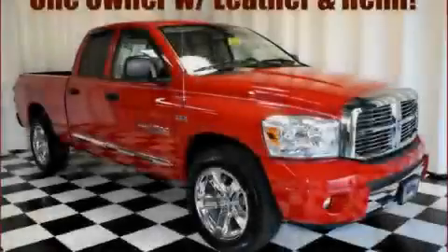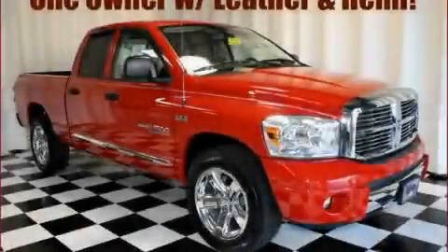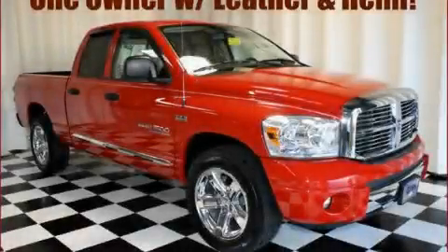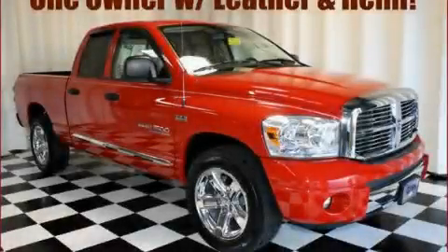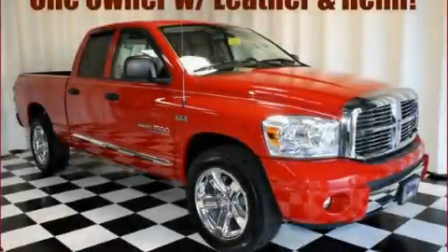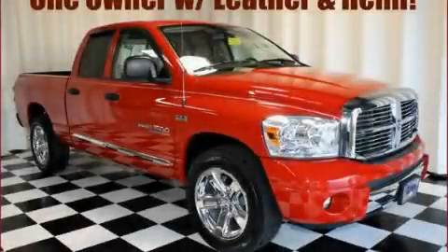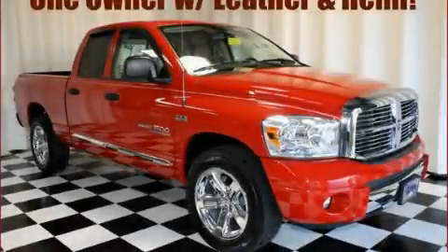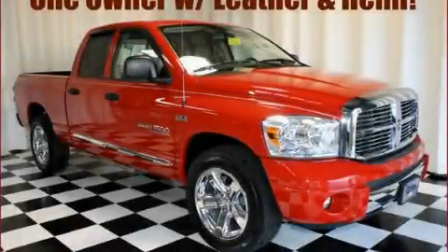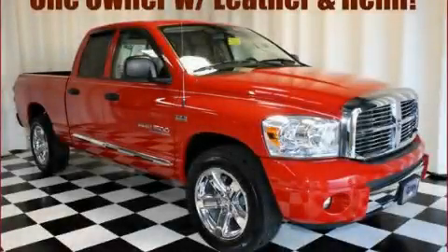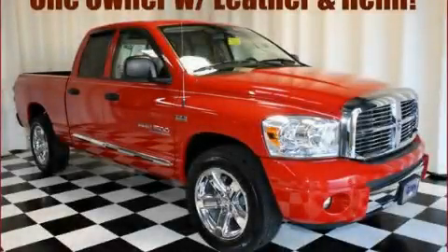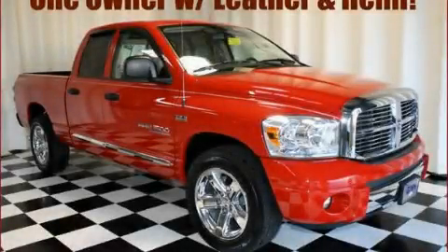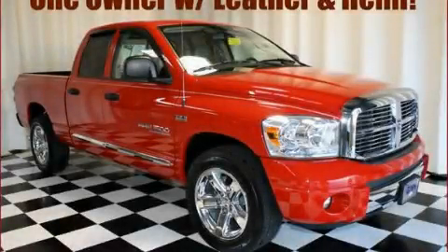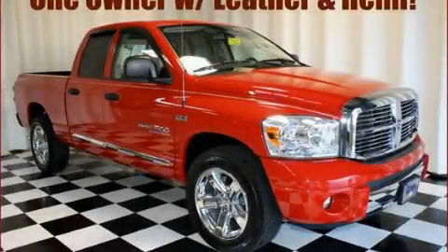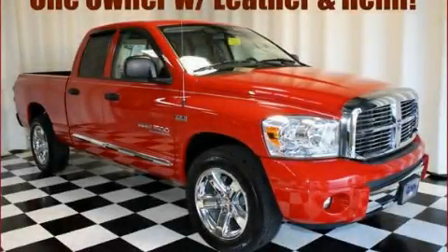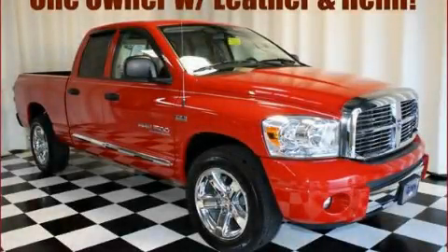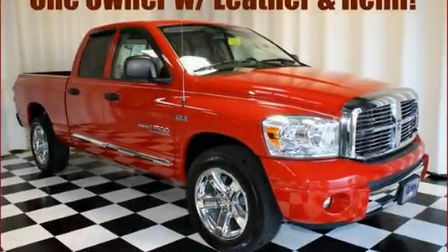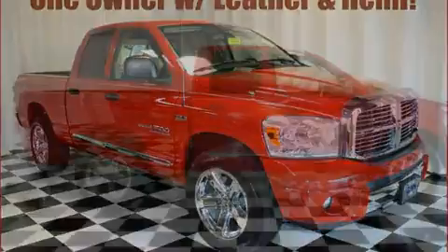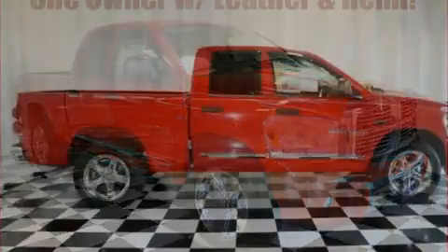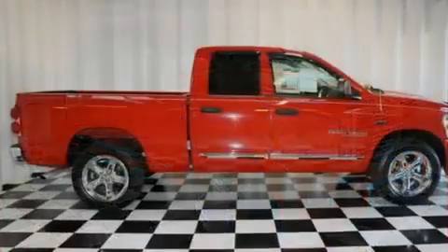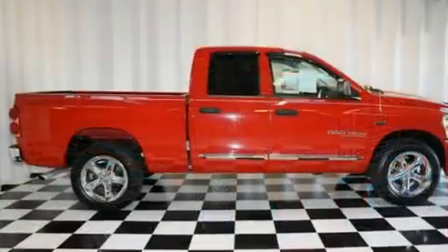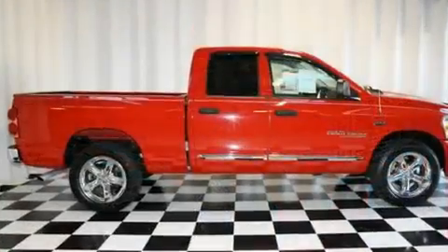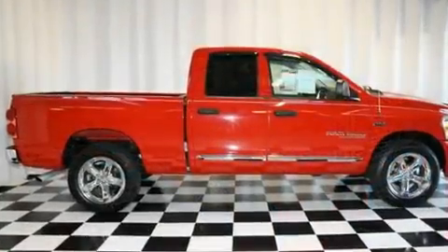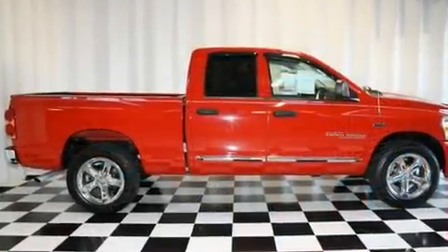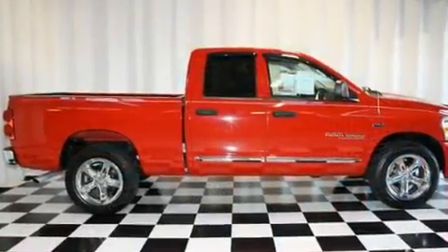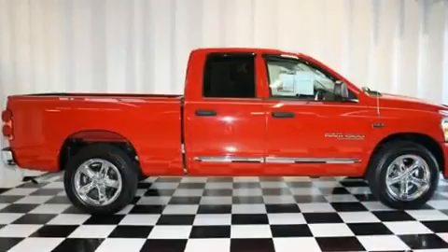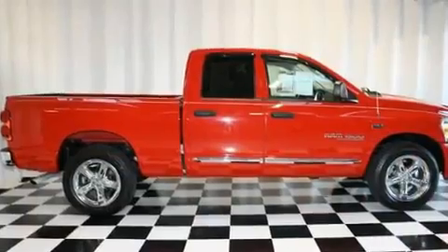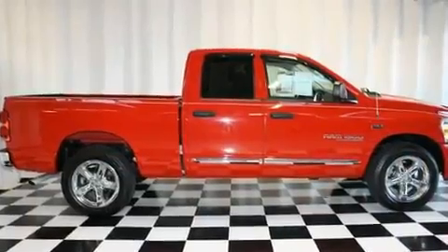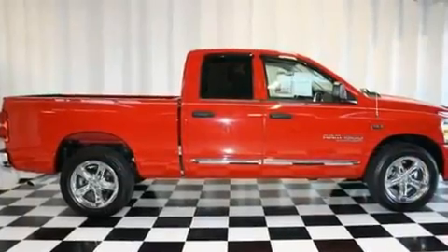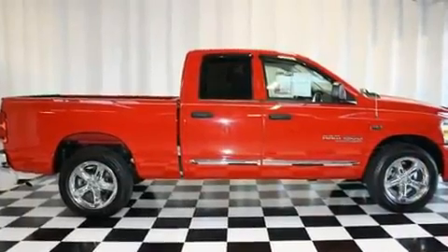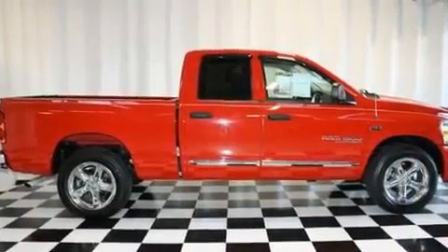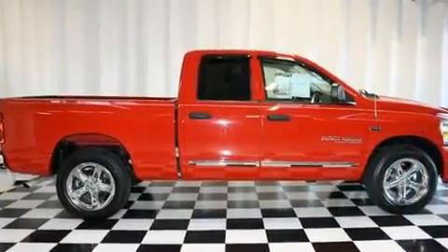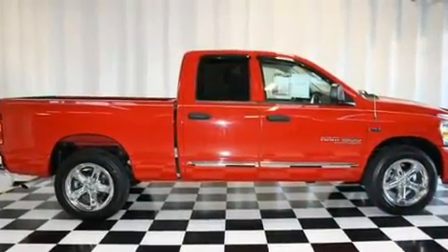This is a 2007 Dodge Ram 1500, made for the job site, the trail, and the town.